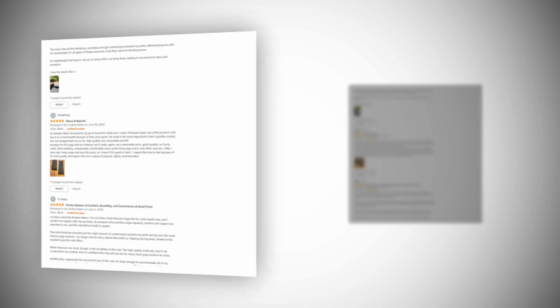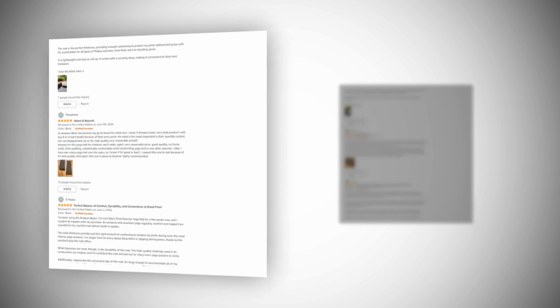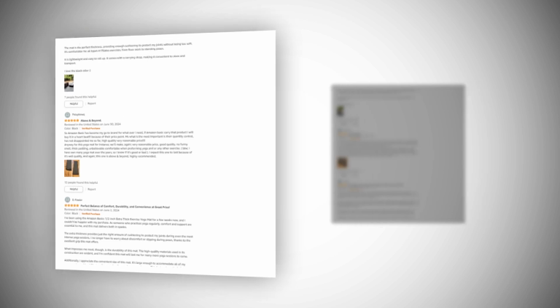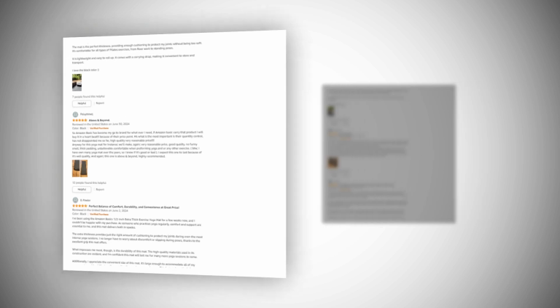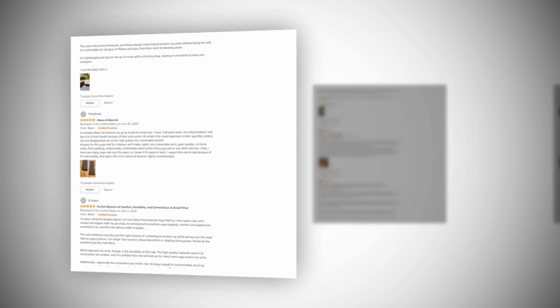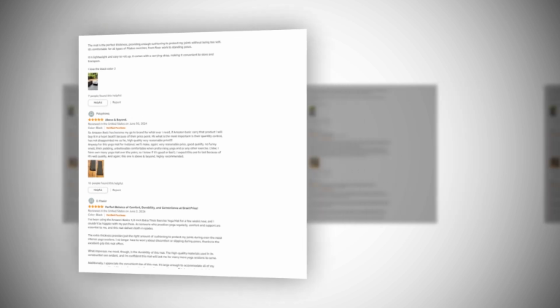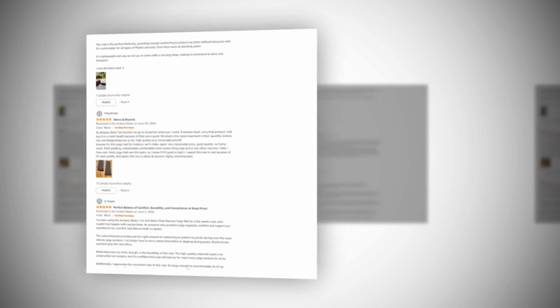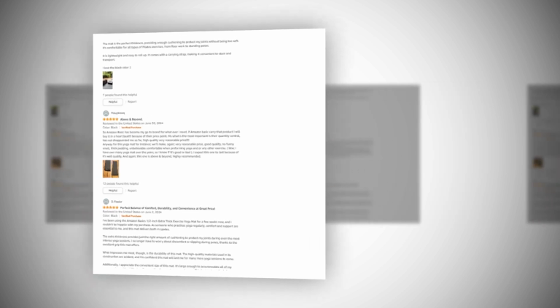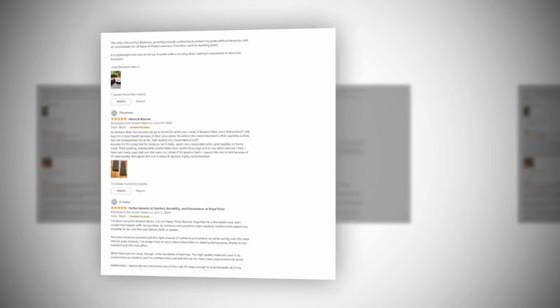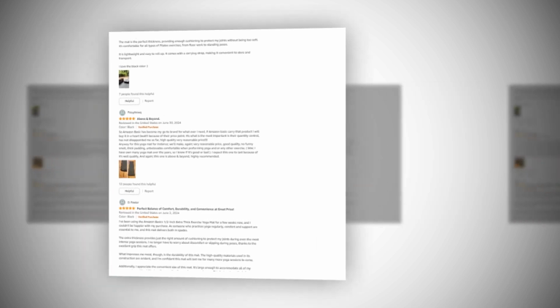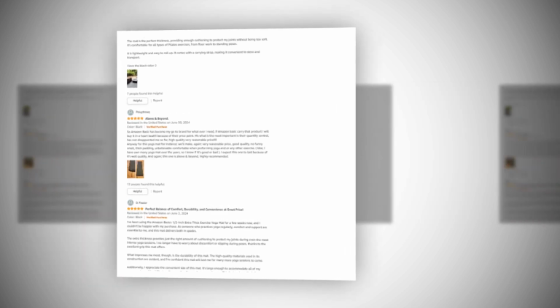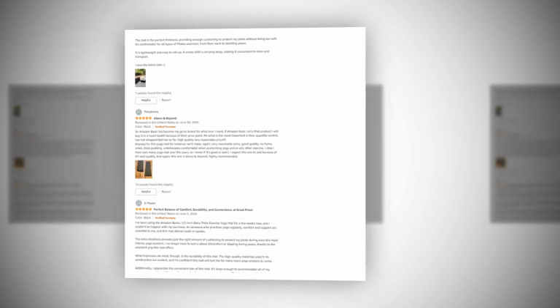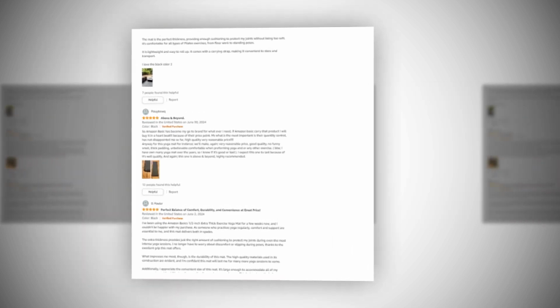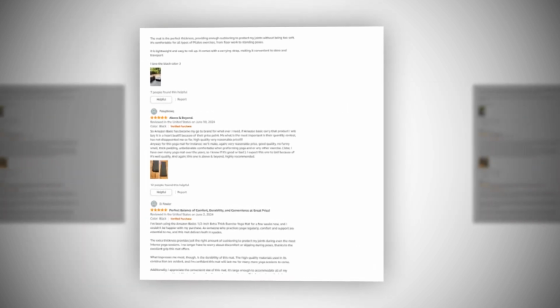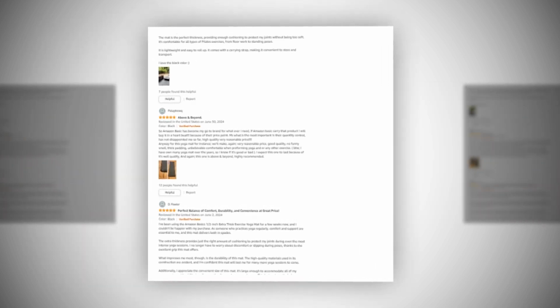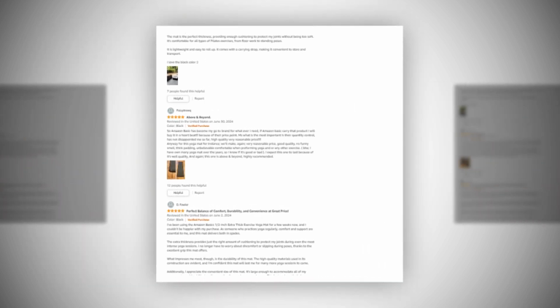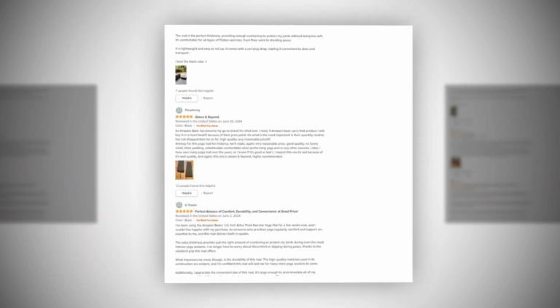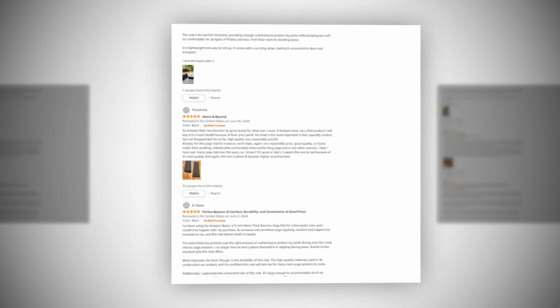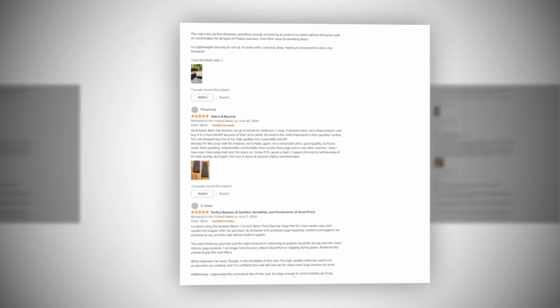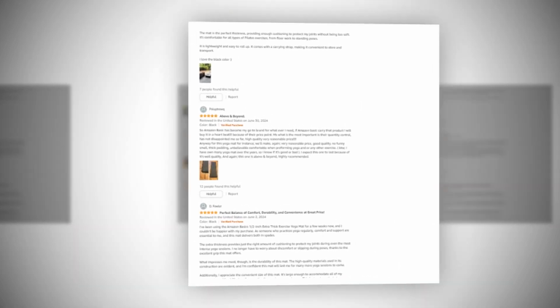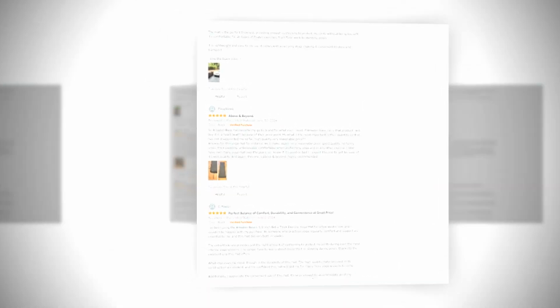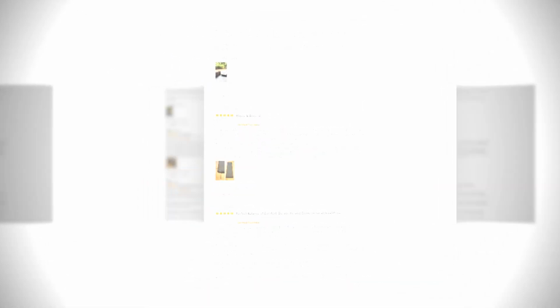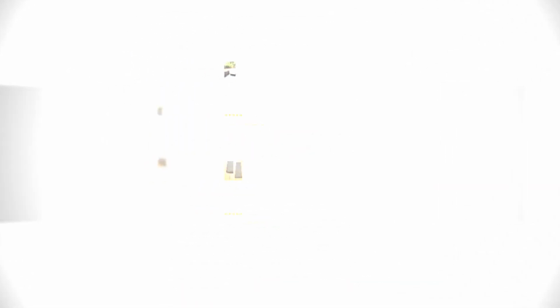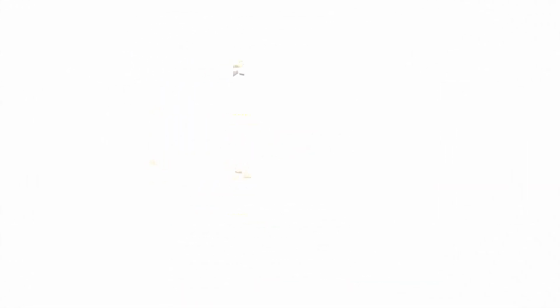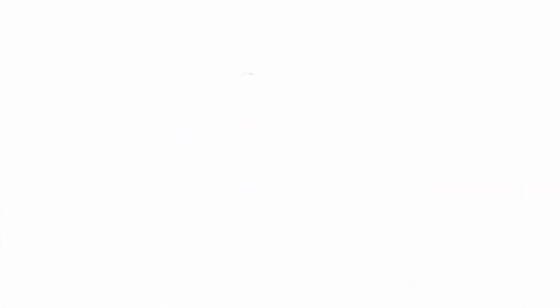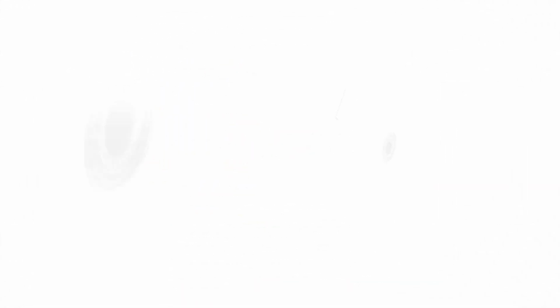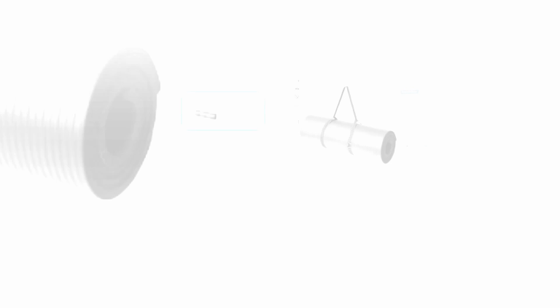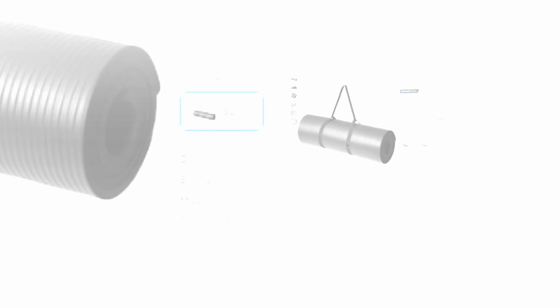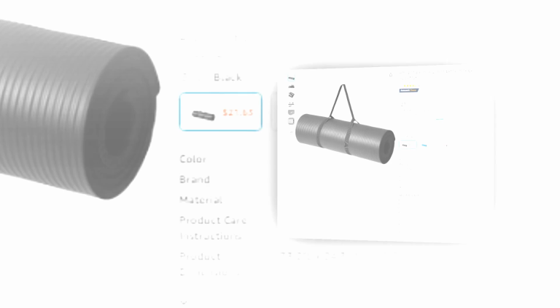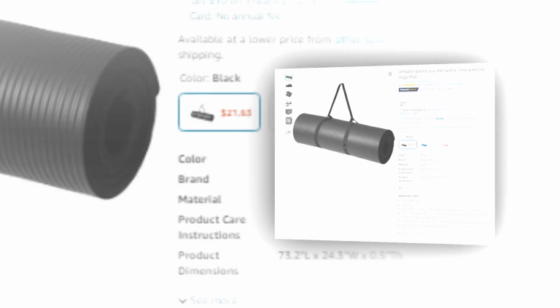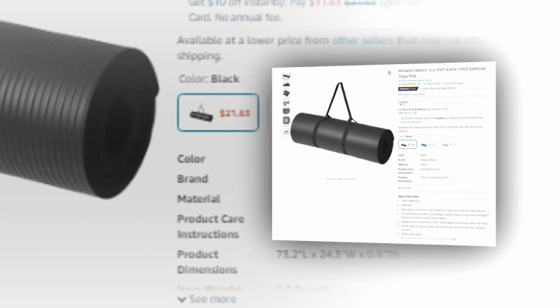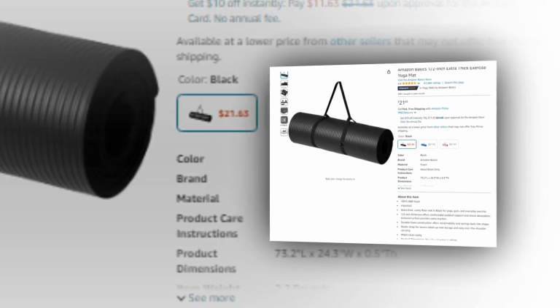Hi, welcome to our YouTube channel. Today we will discuss about the best products from Amazon.